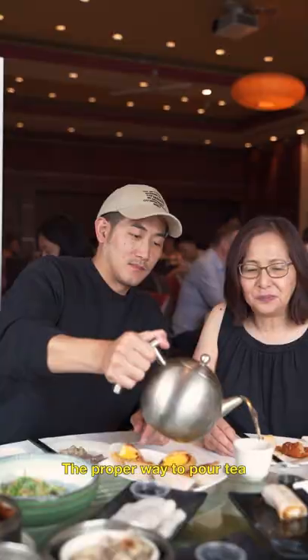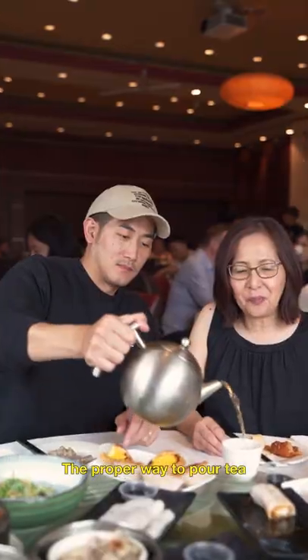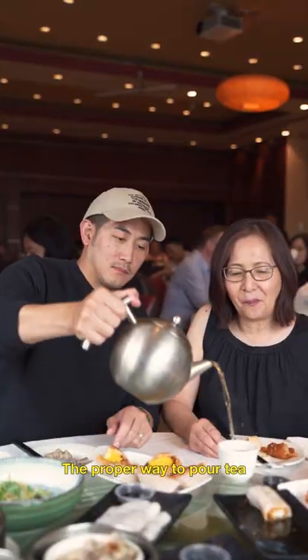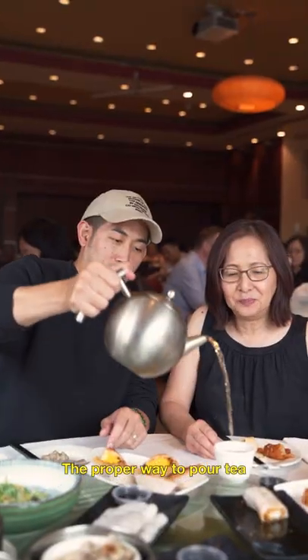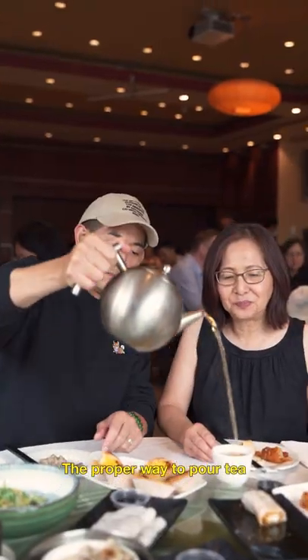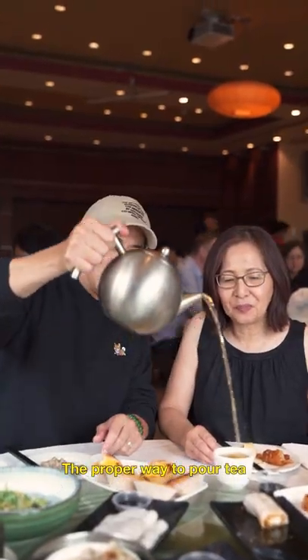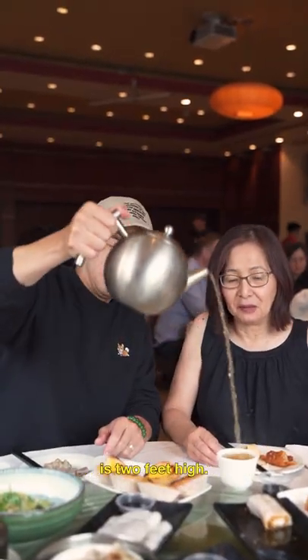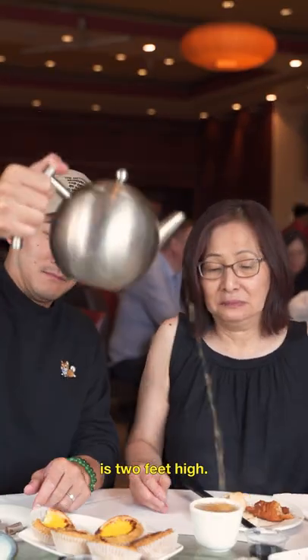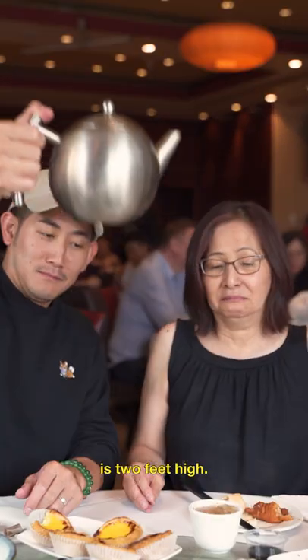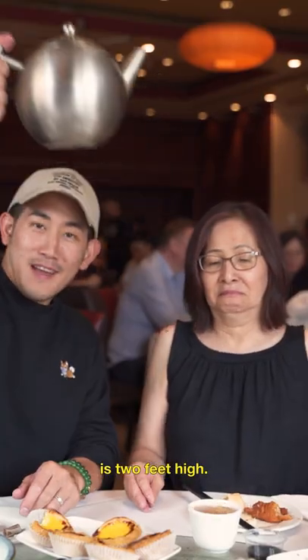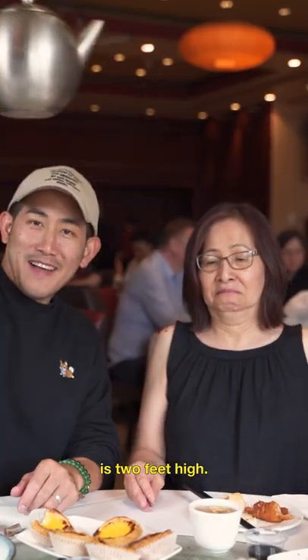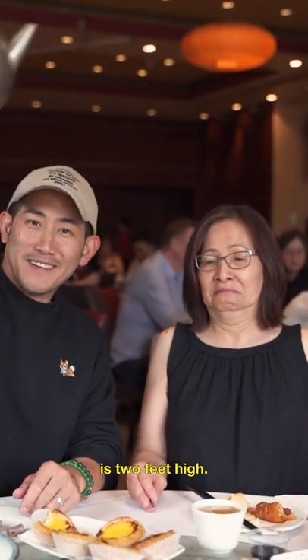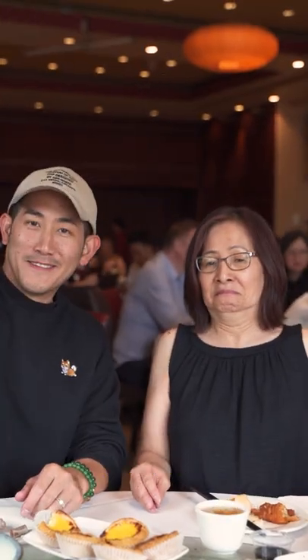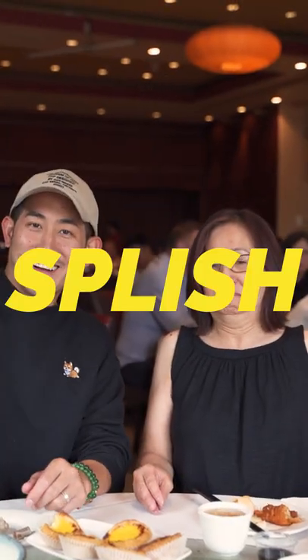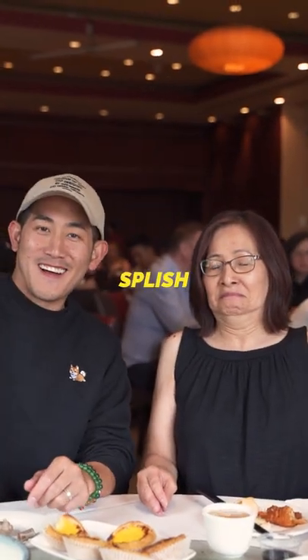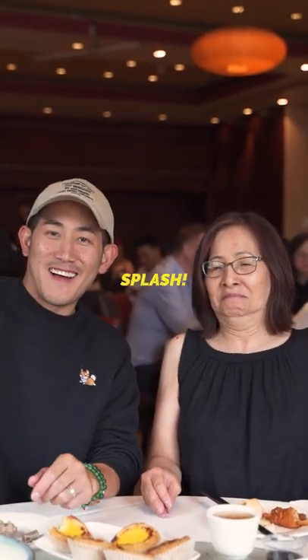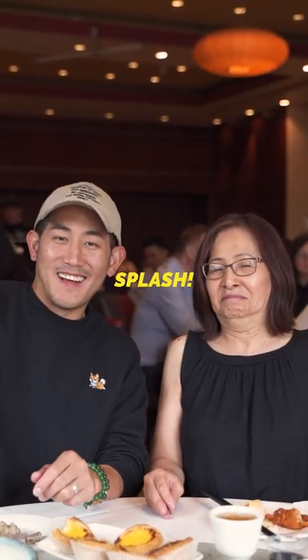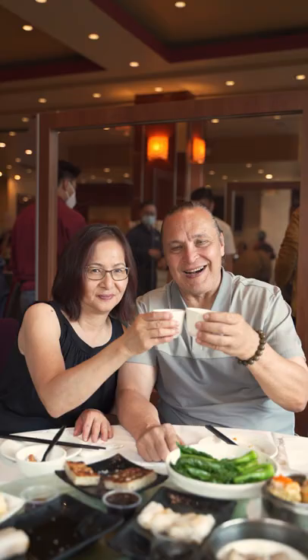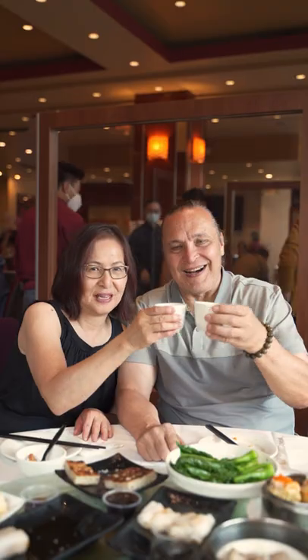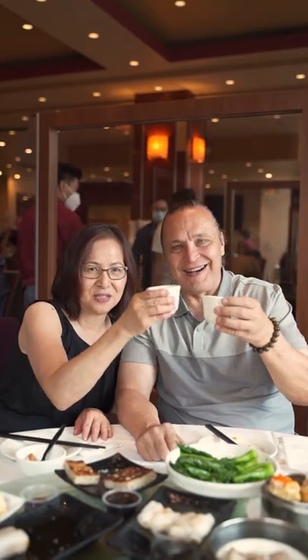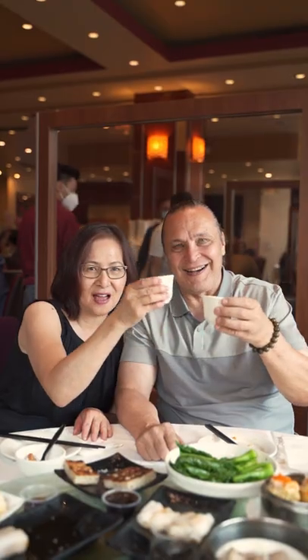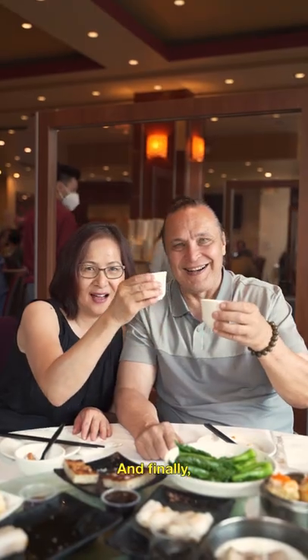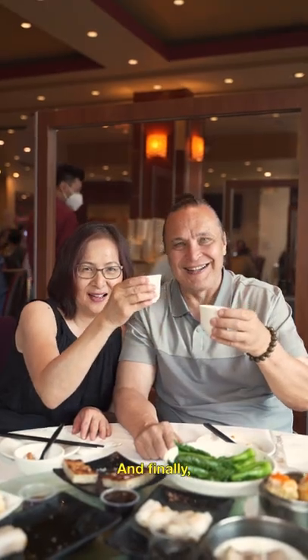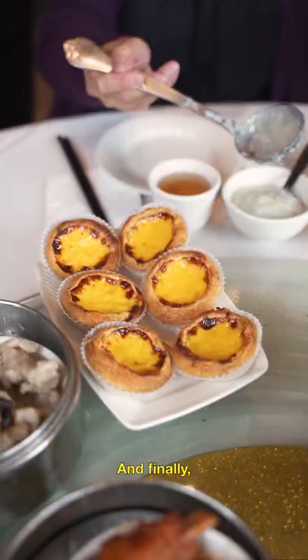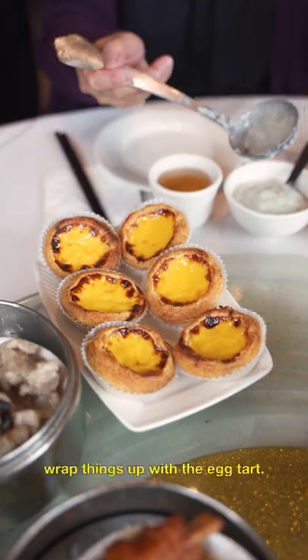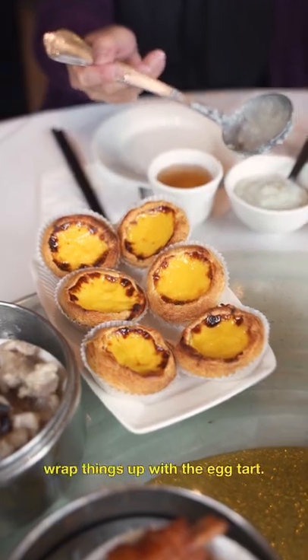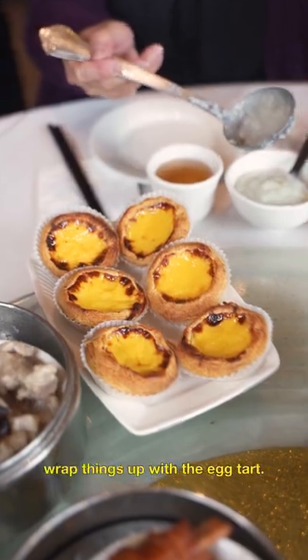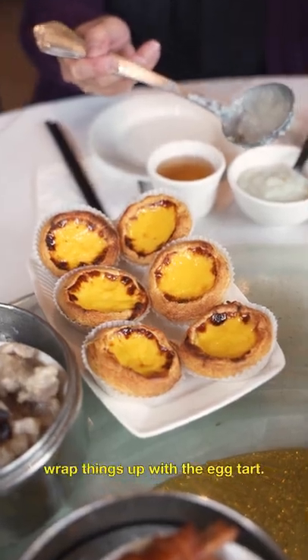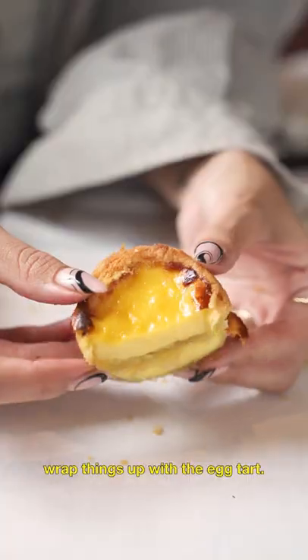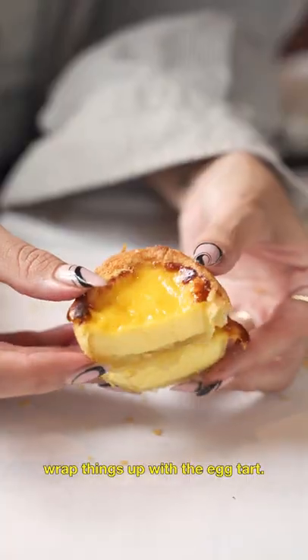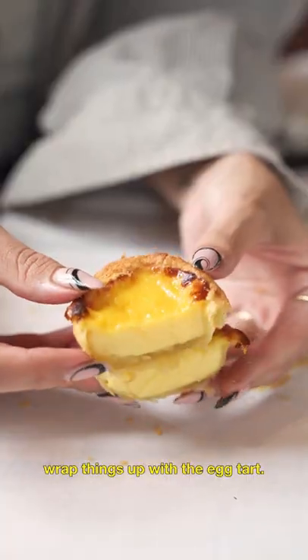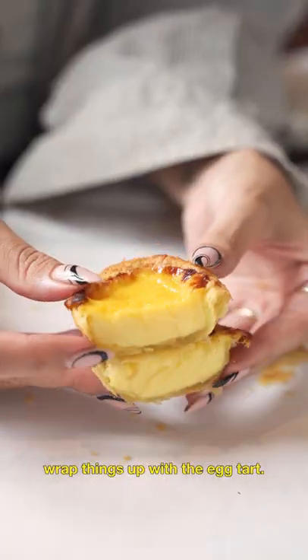The proper way to pour tea is two feet high. And finally, wrap things up with an egg tart.